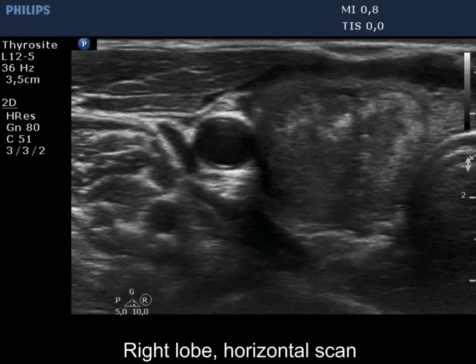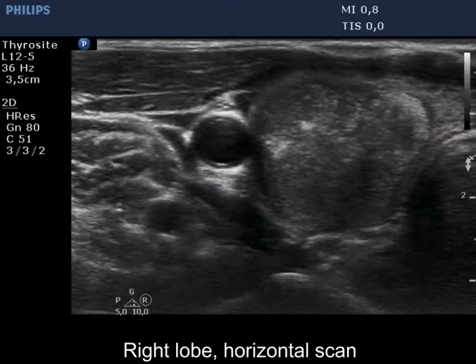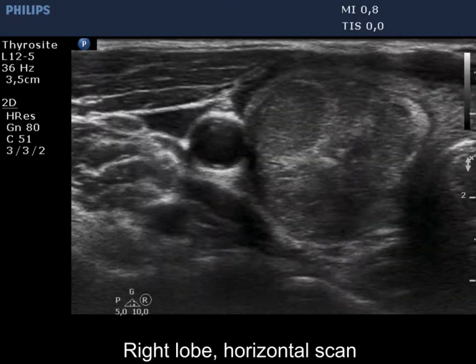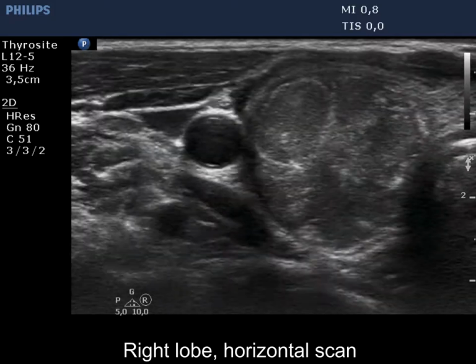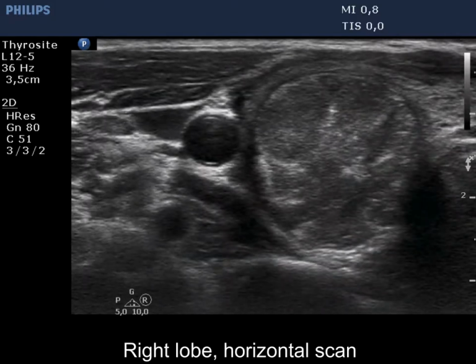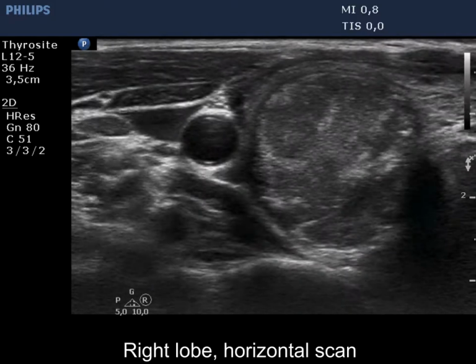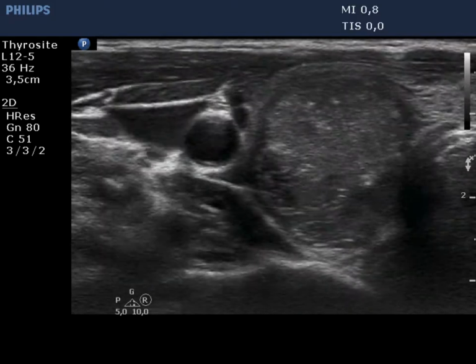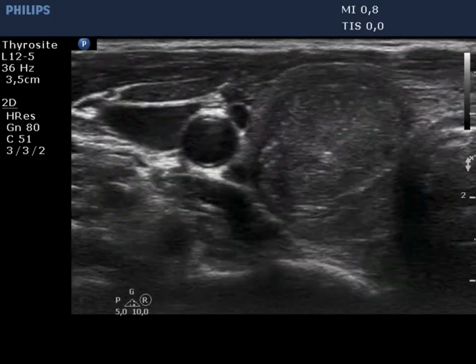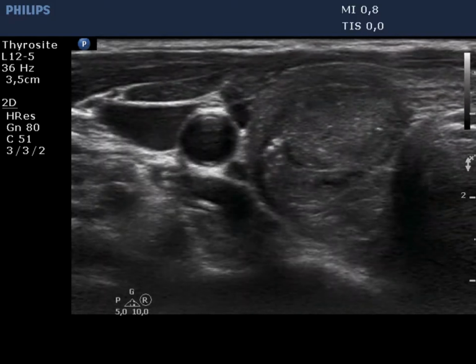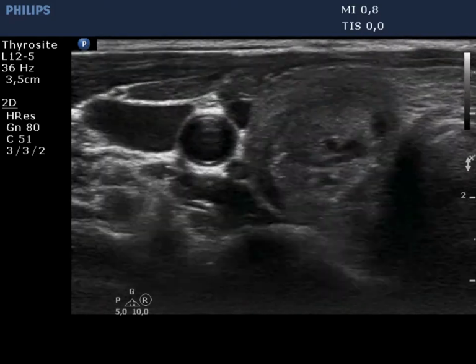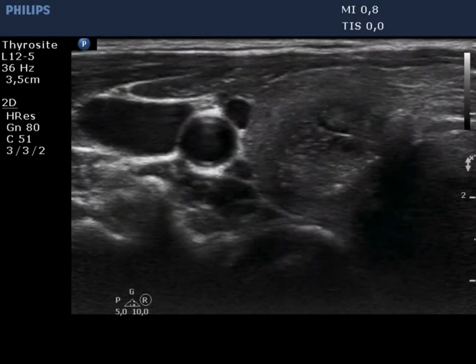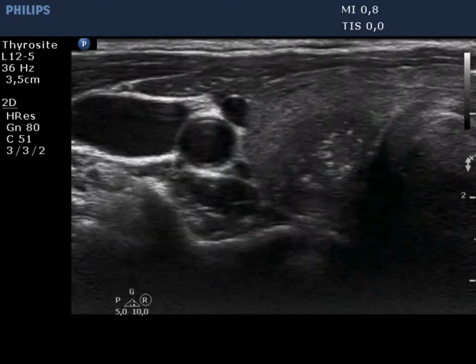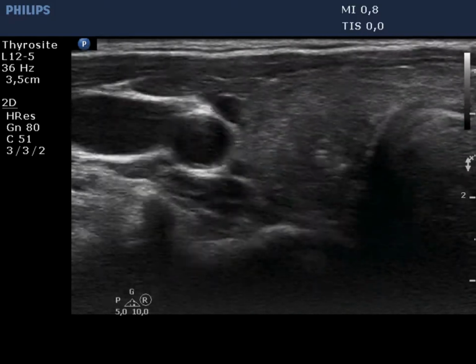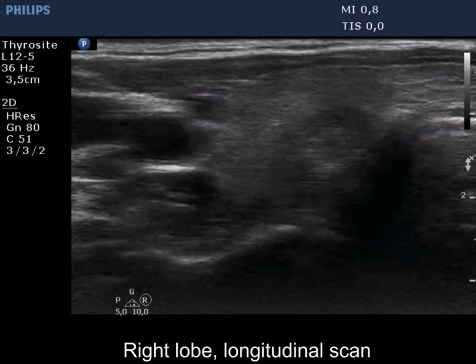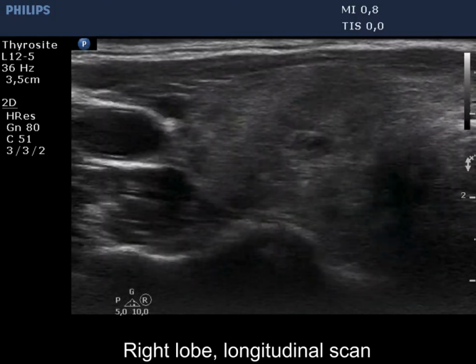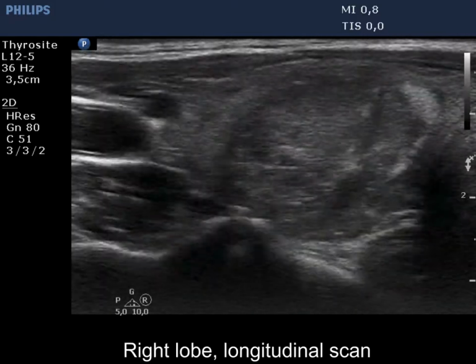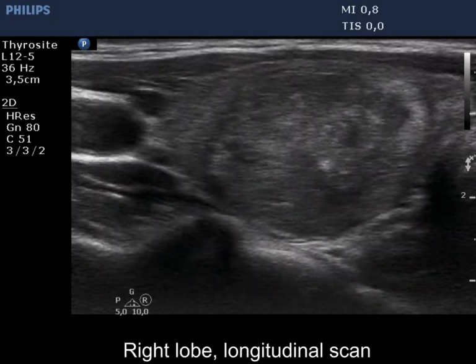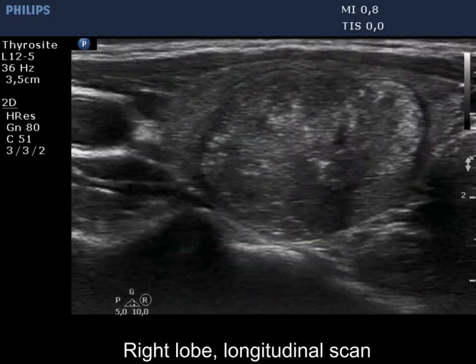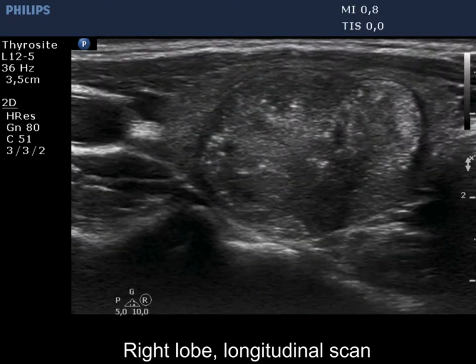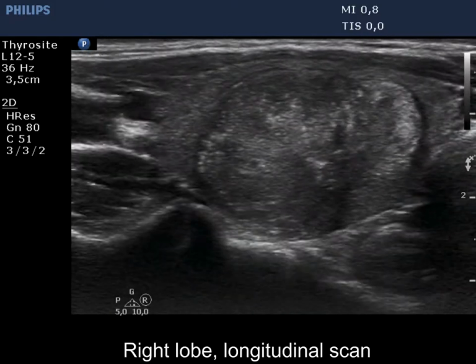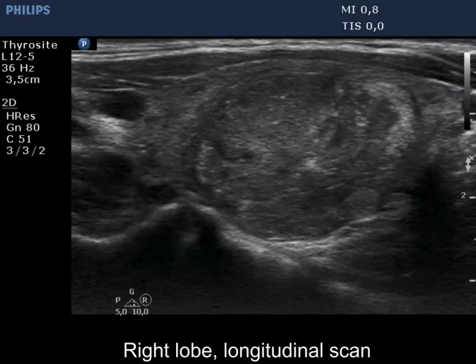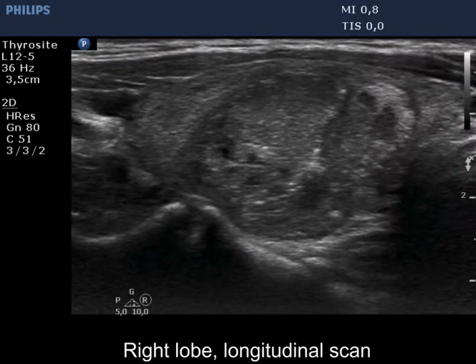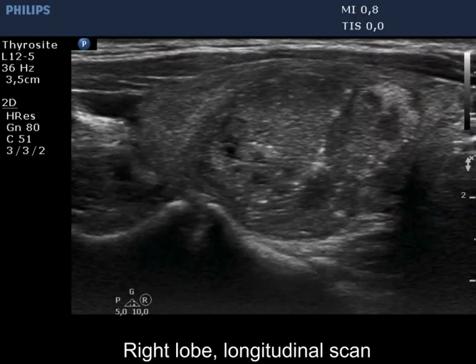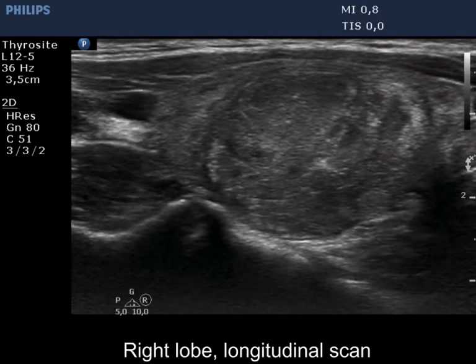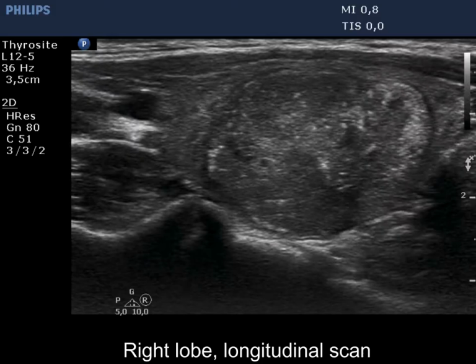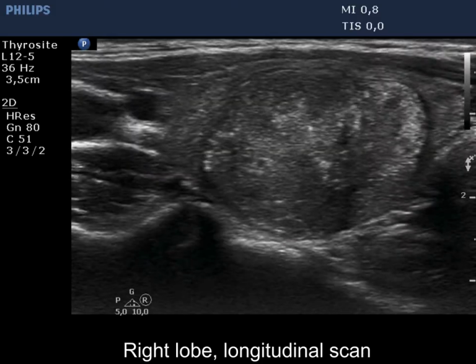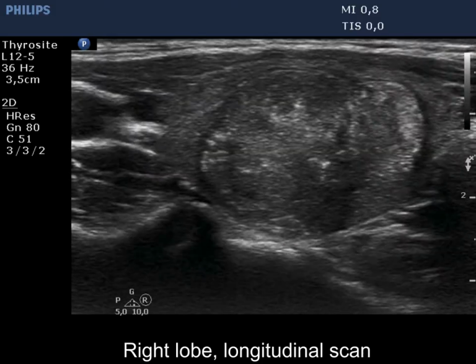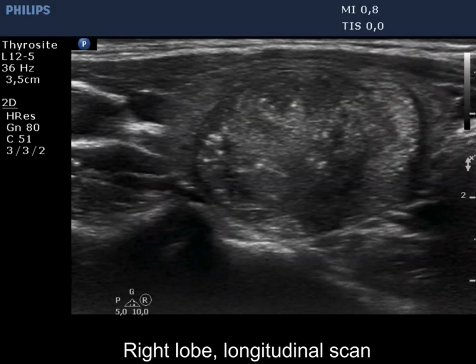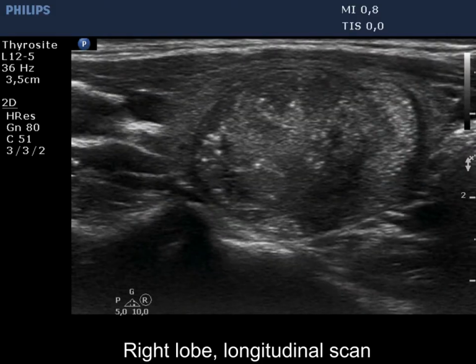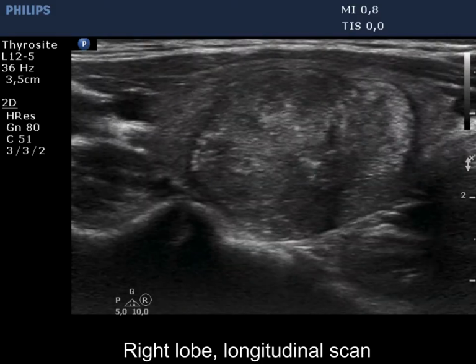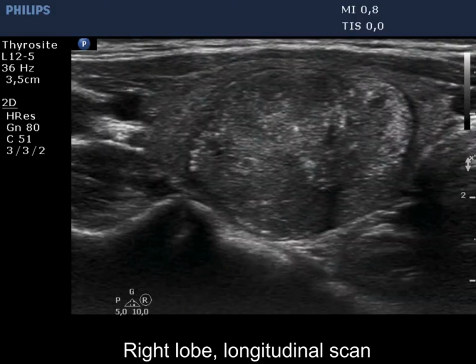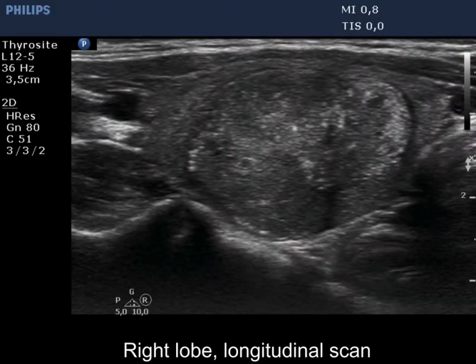Now, the enlarged view is demonstrated. The nodule has abutting contours at the dorsal part.